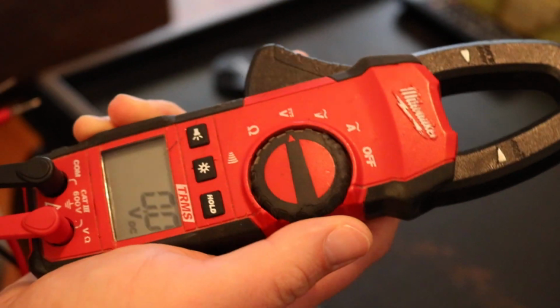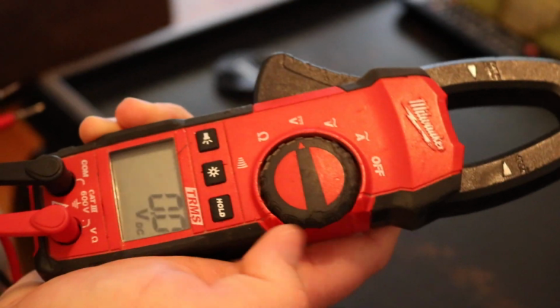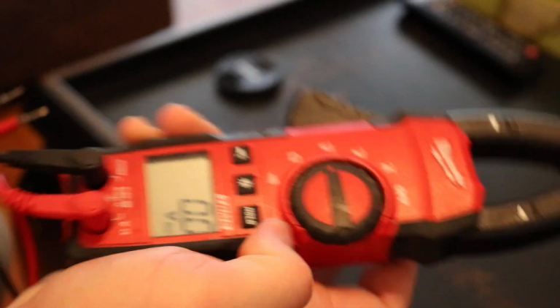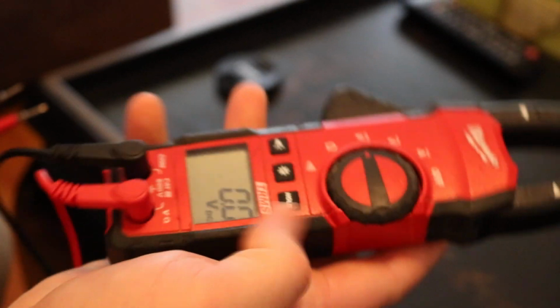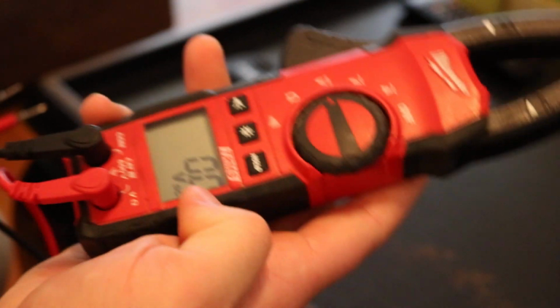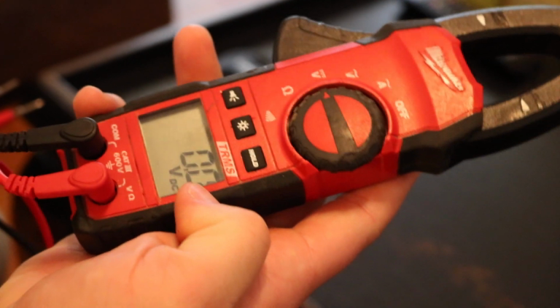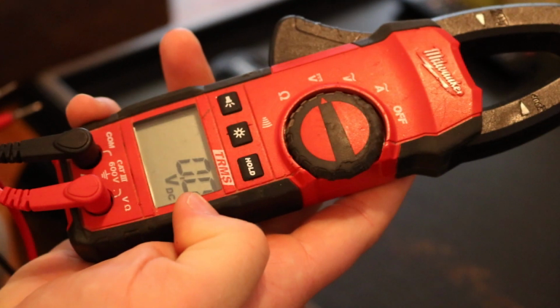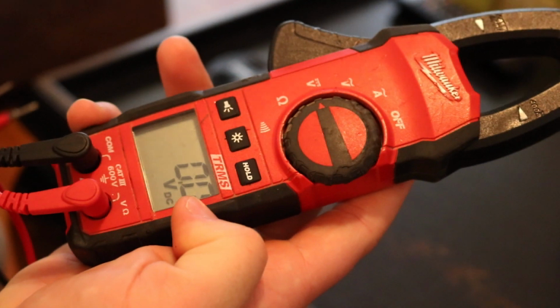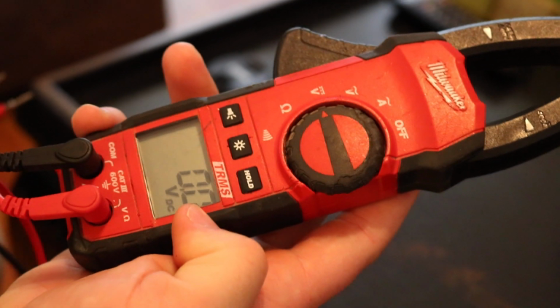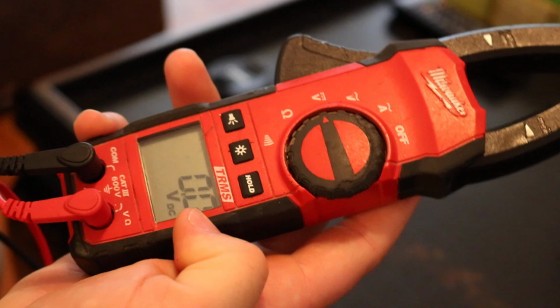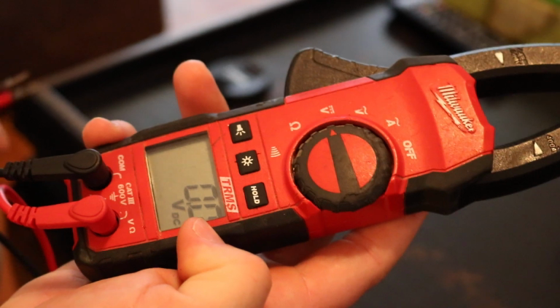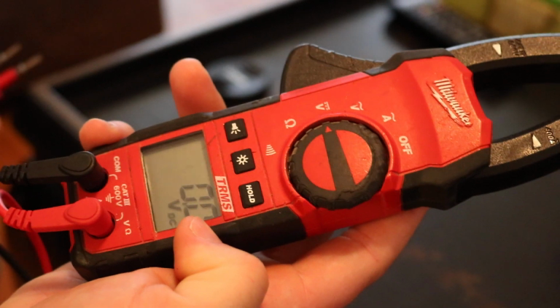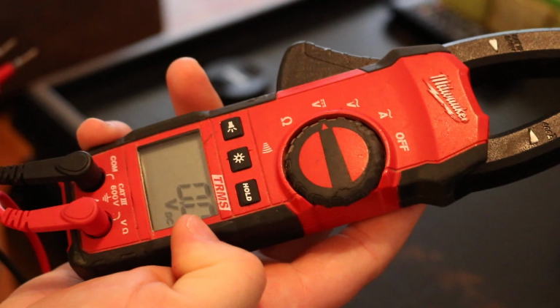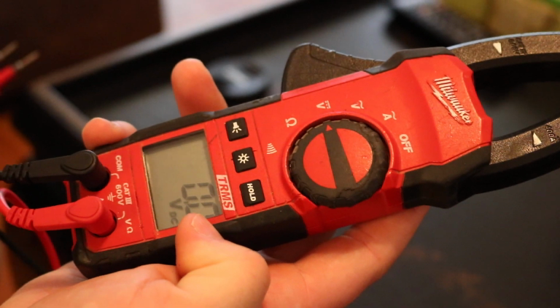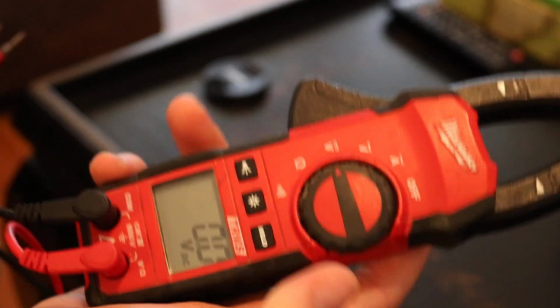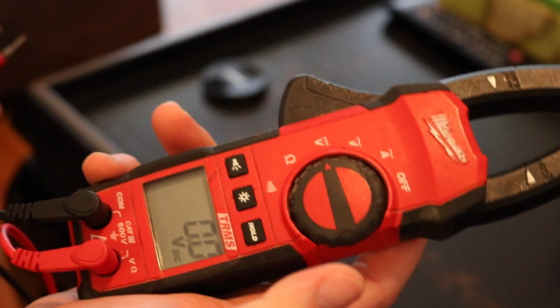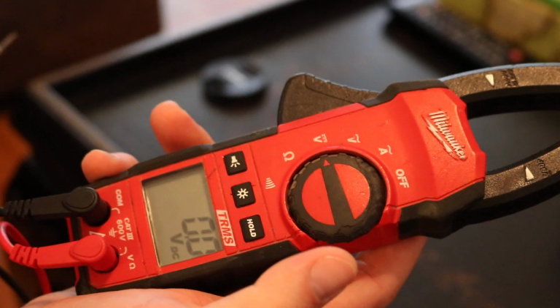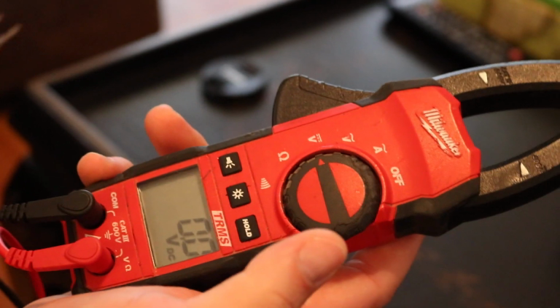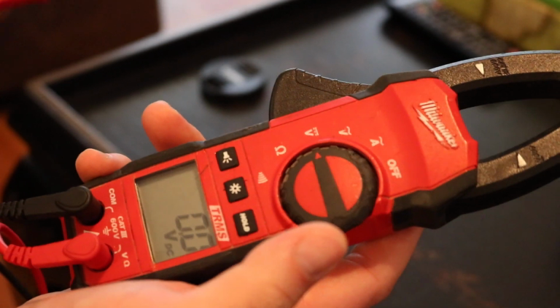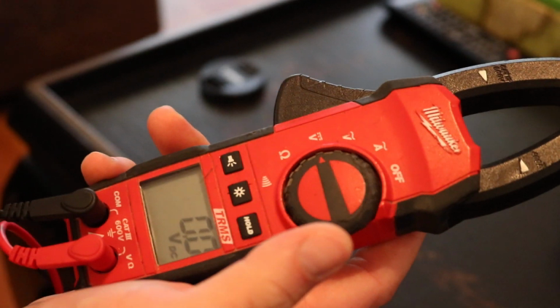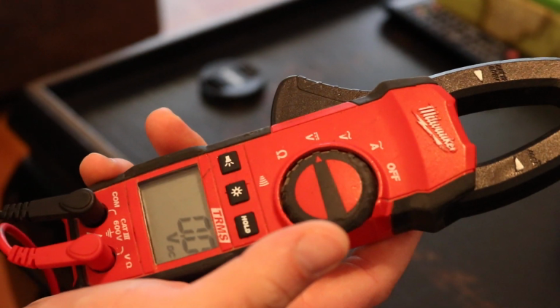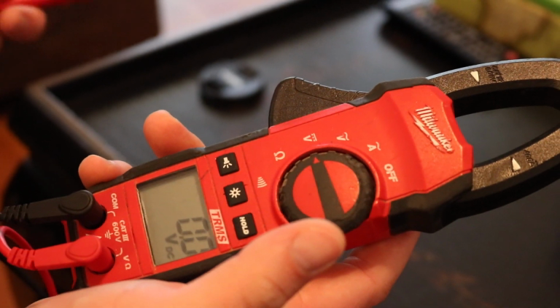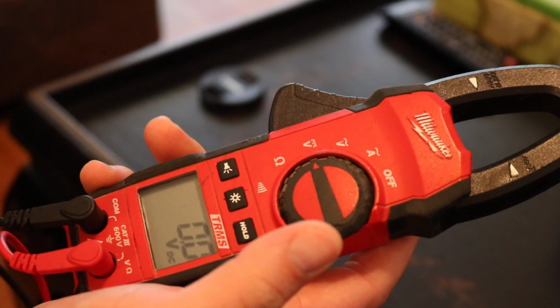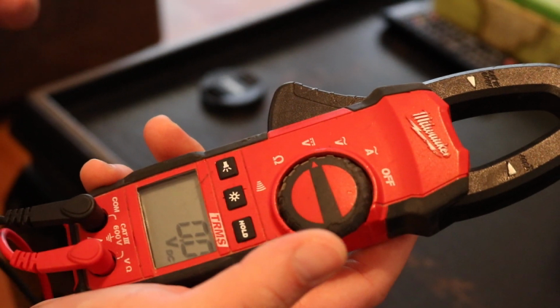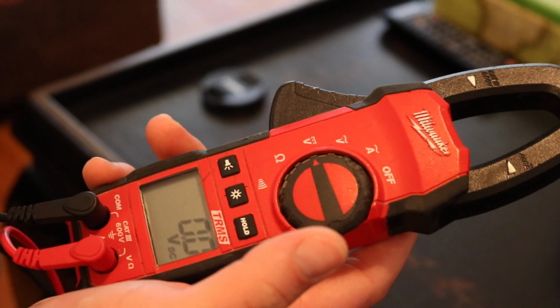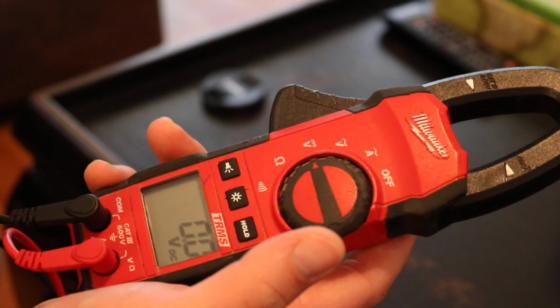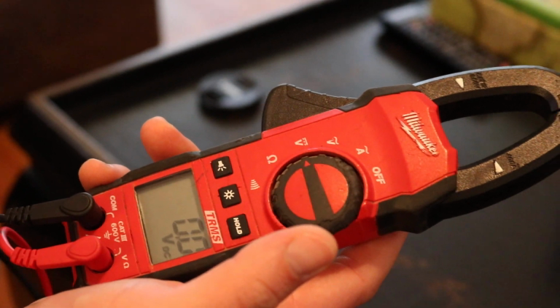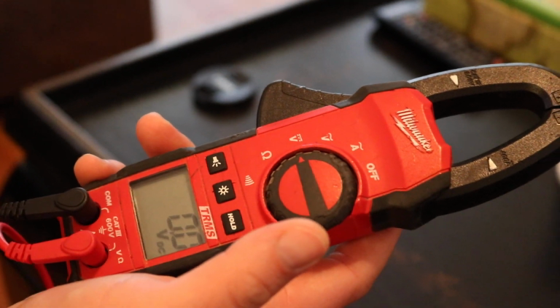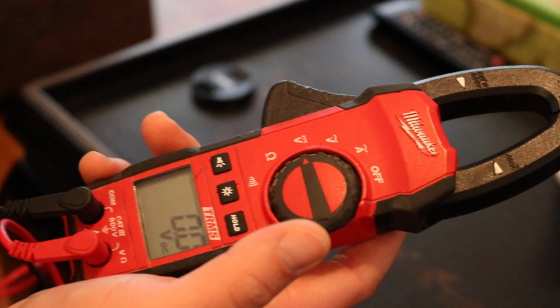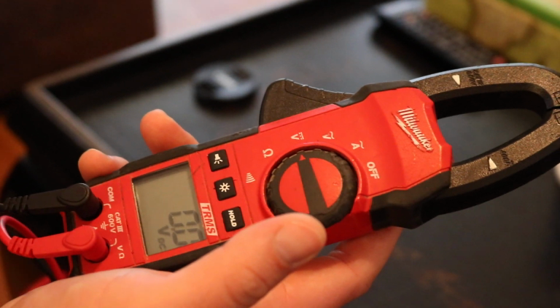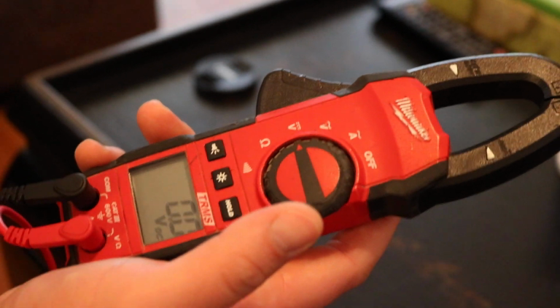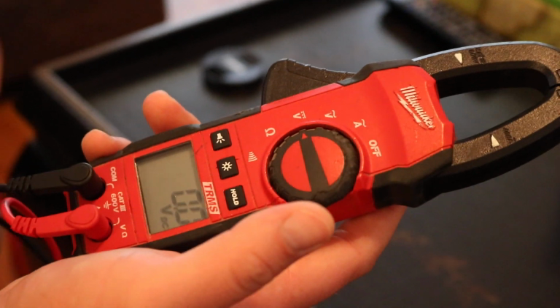This is direct current, DC. This is going to be your low voltage. This will be for testing a battery, something like that.